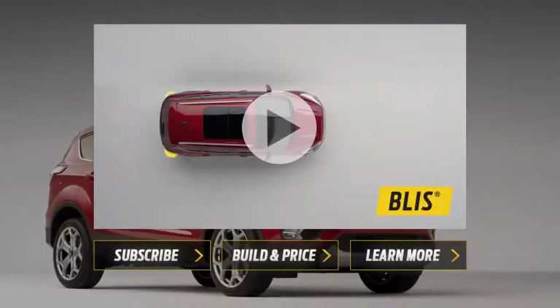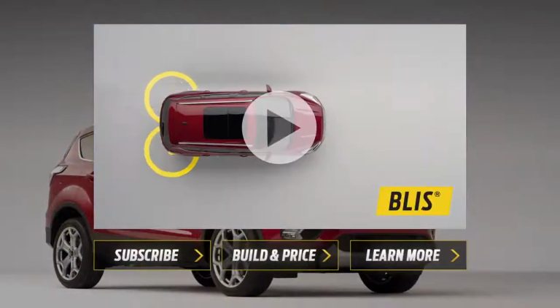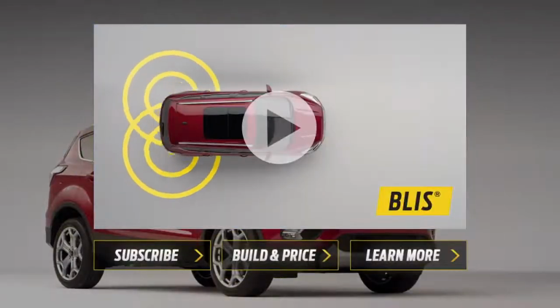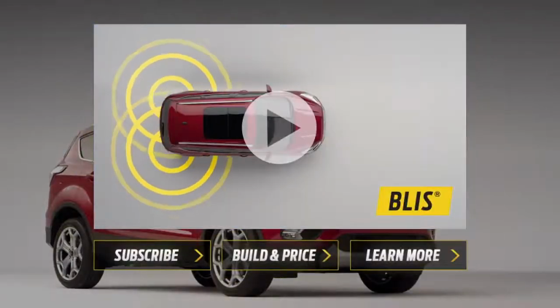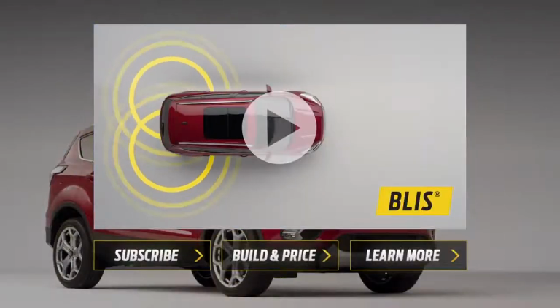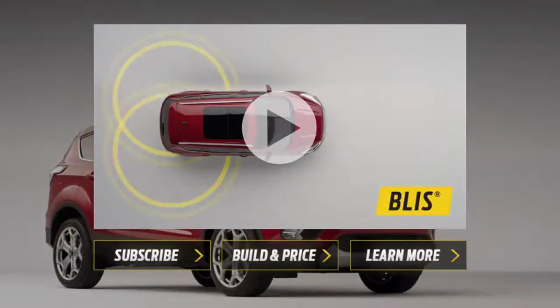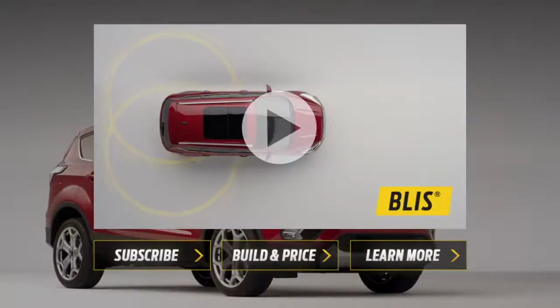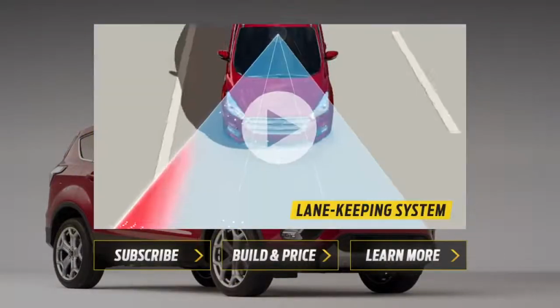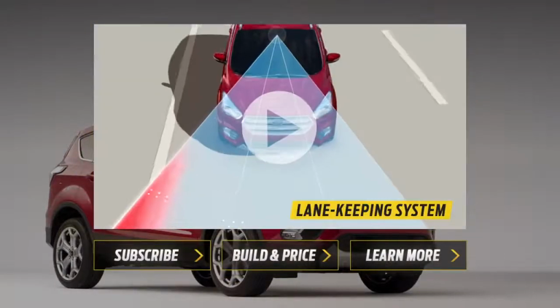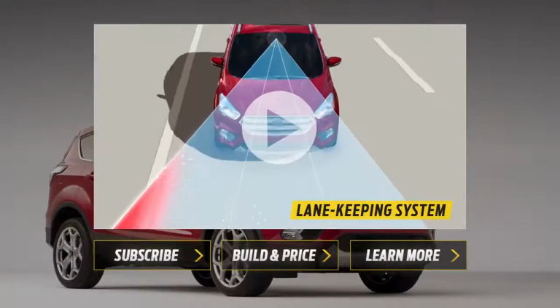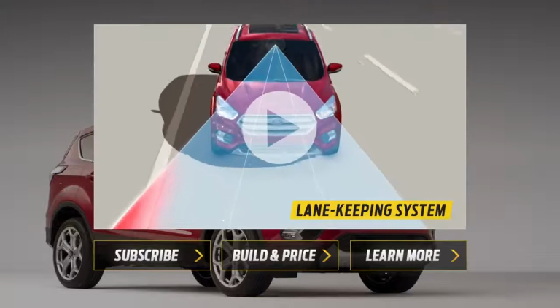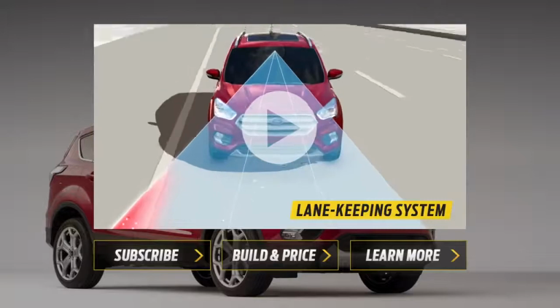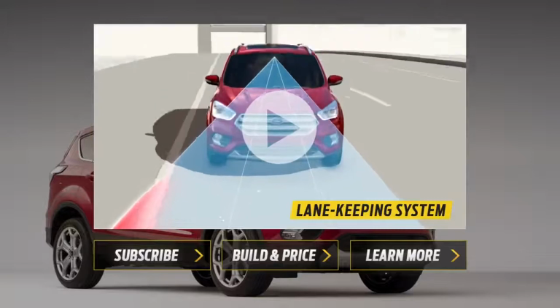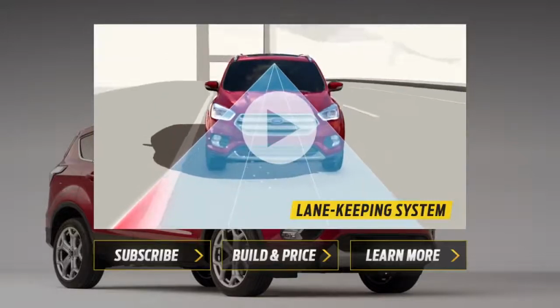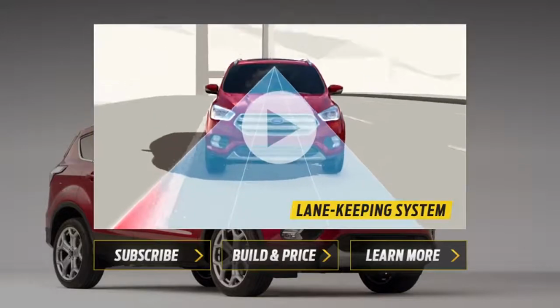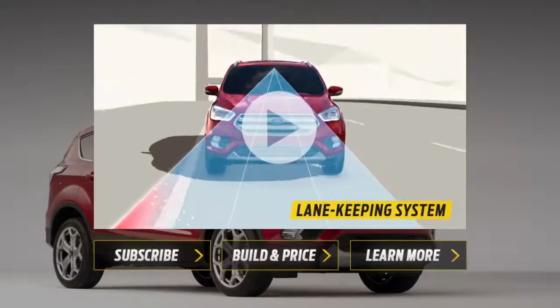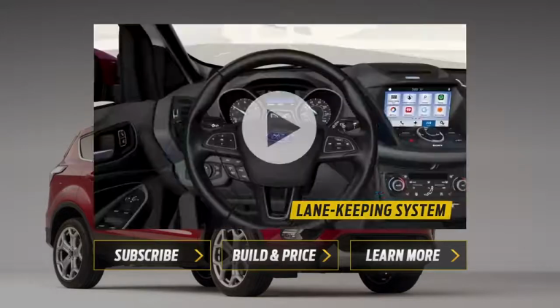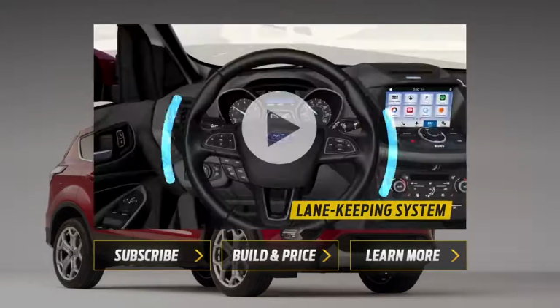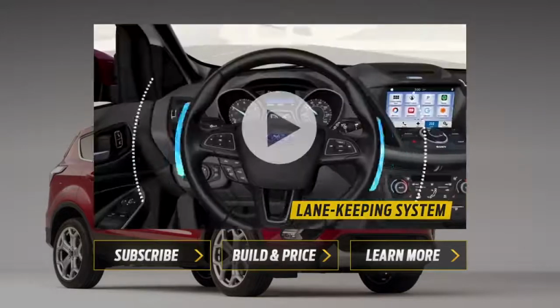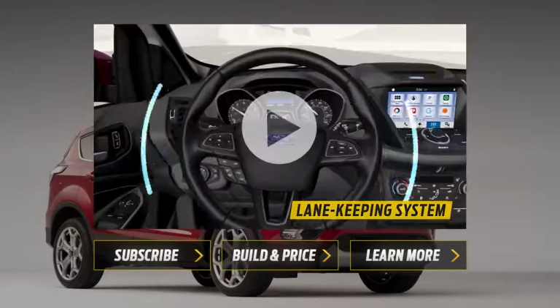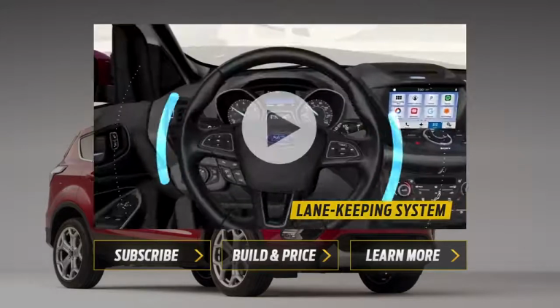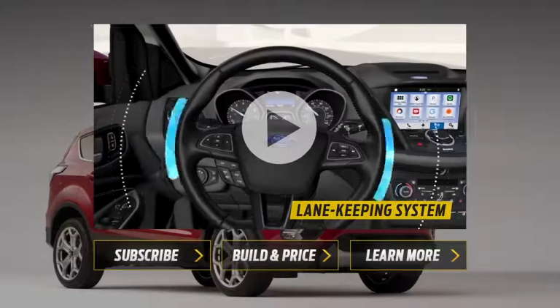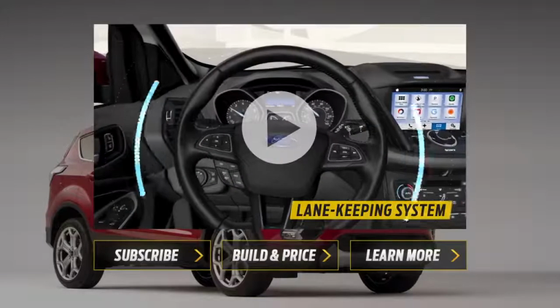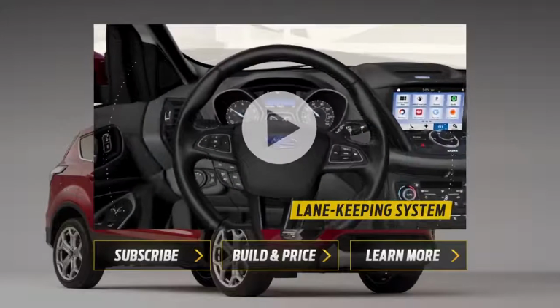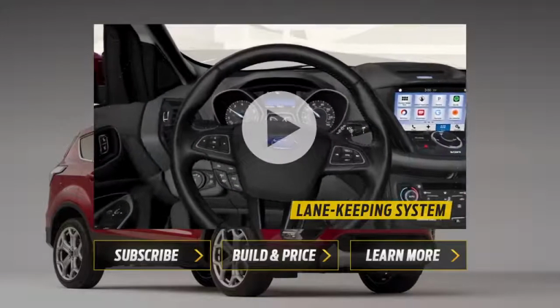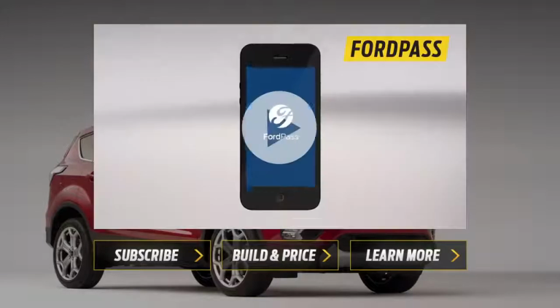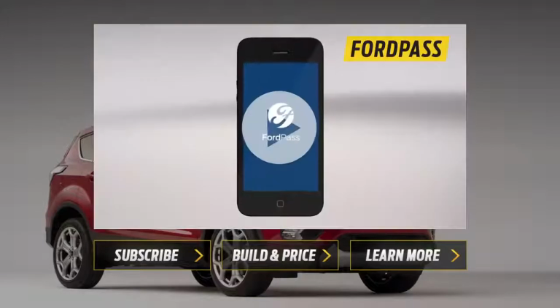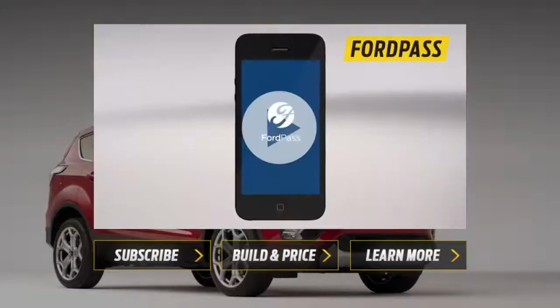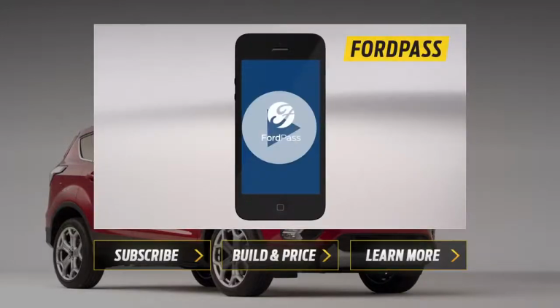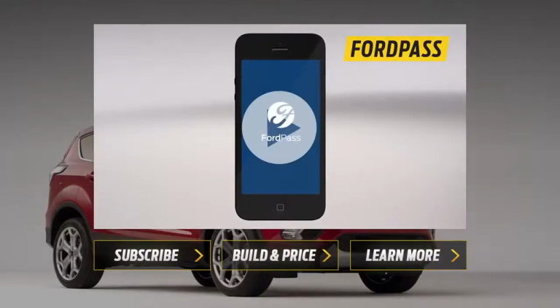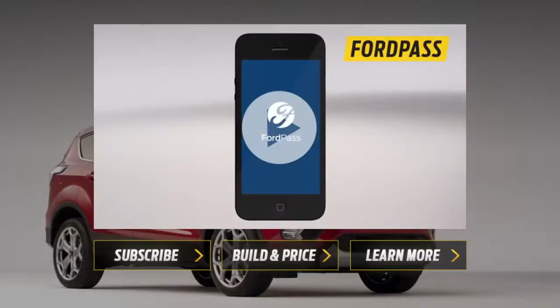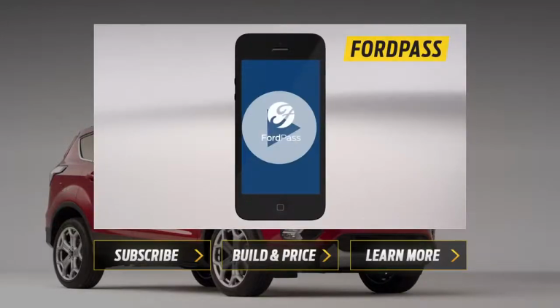Want to see more? Check out our other videos and let us know what questions you have about the 2017 Escape in the comments below.